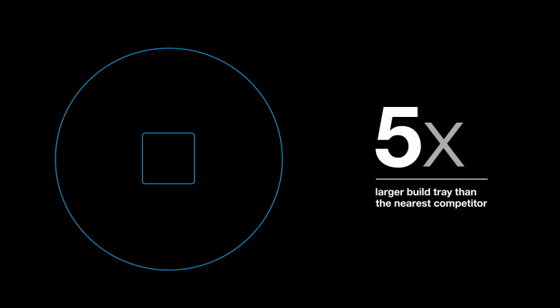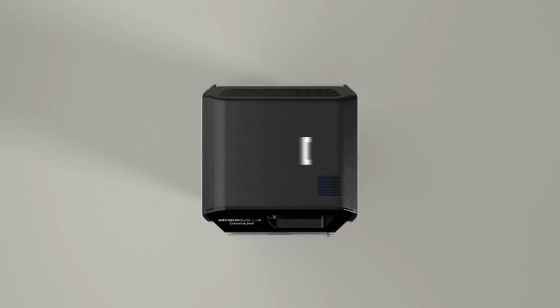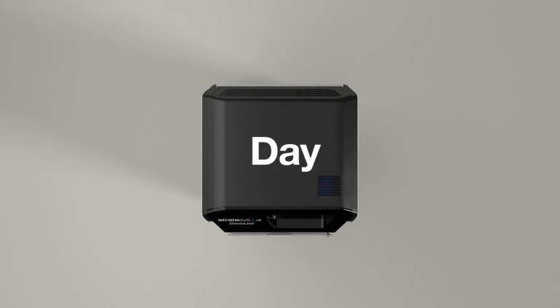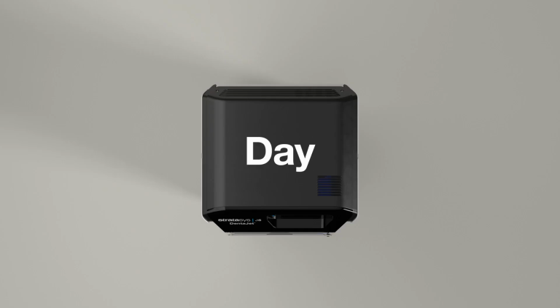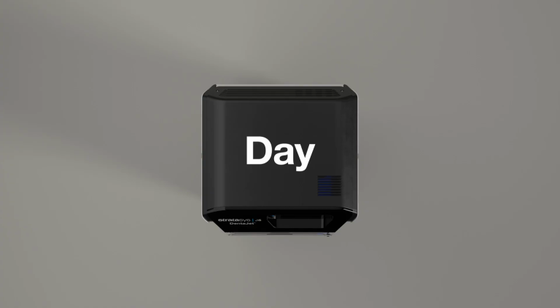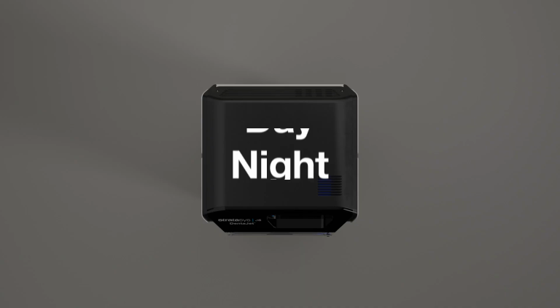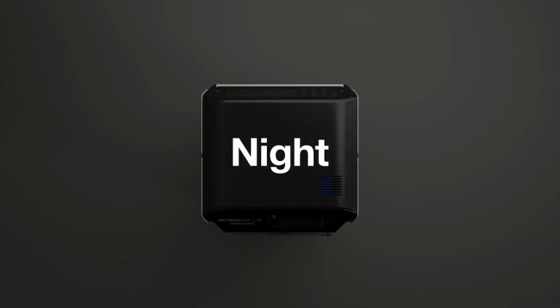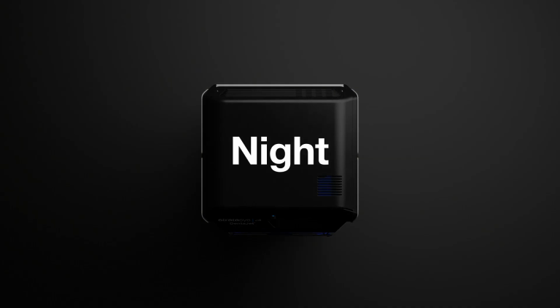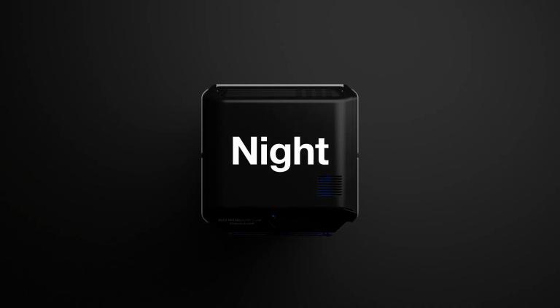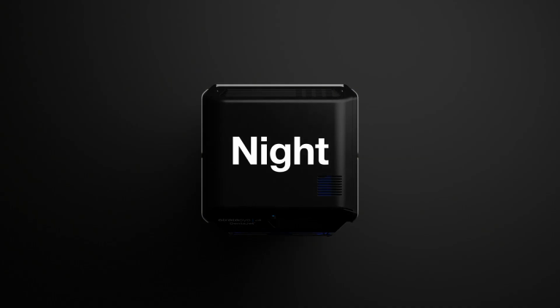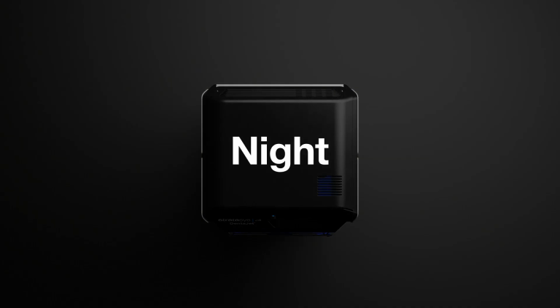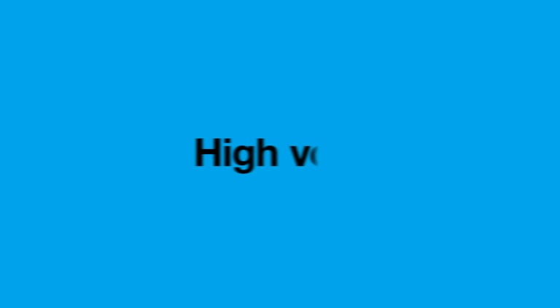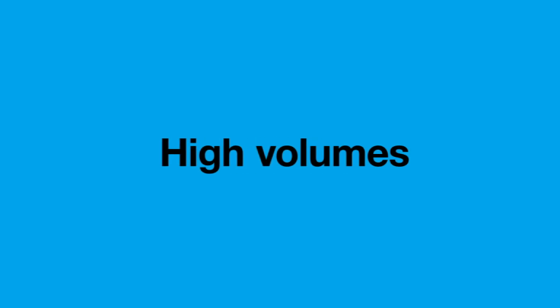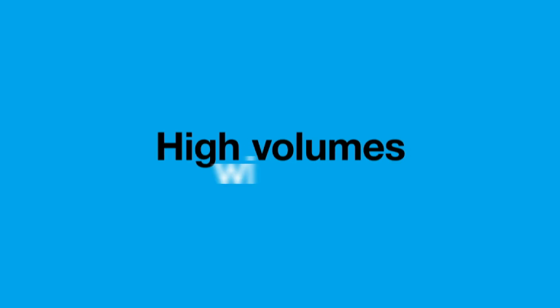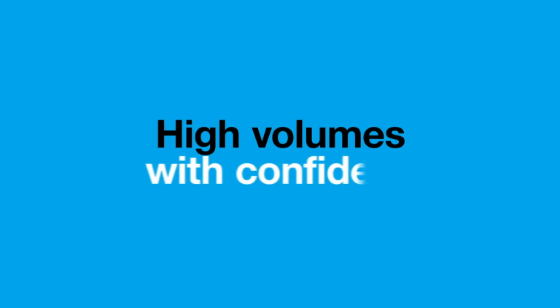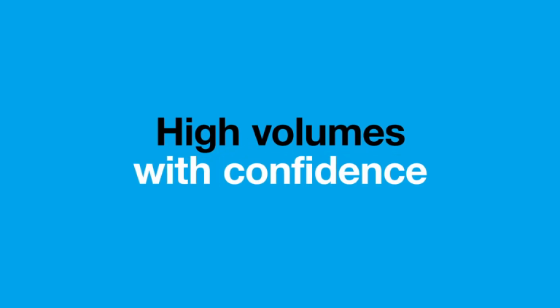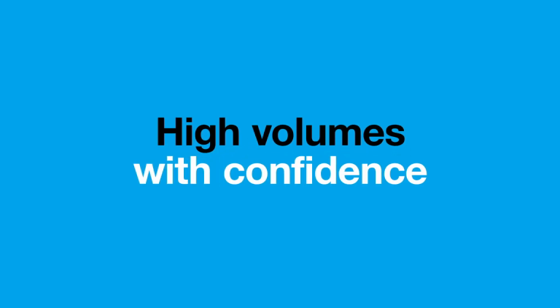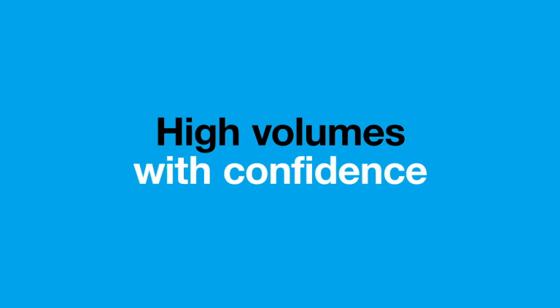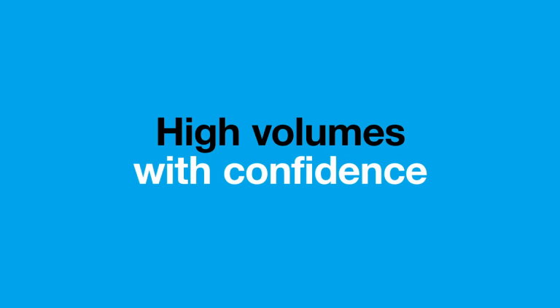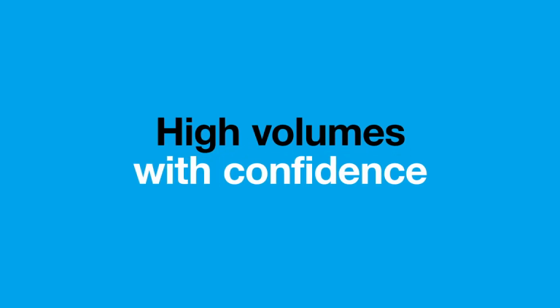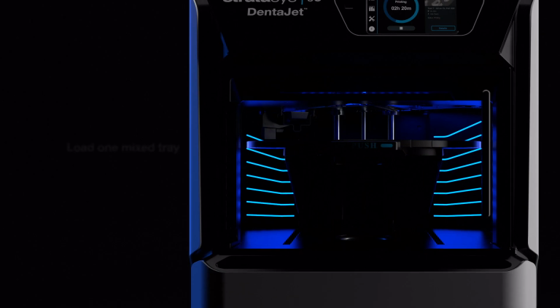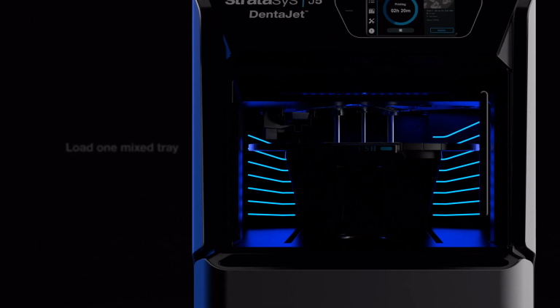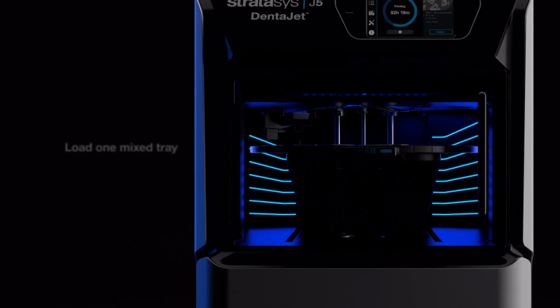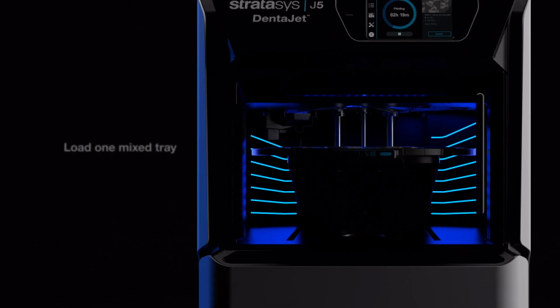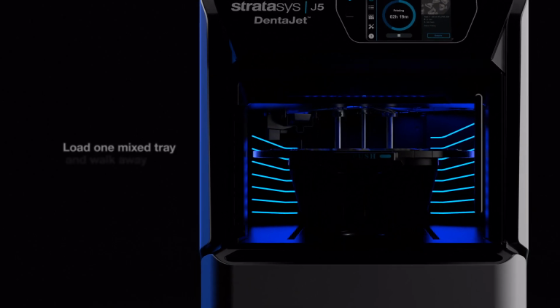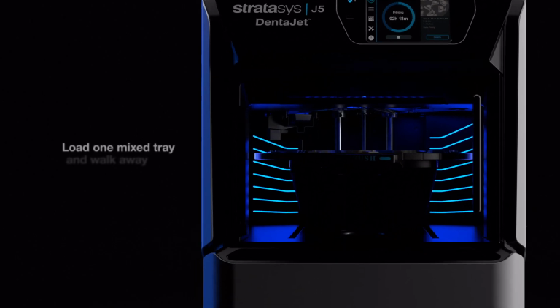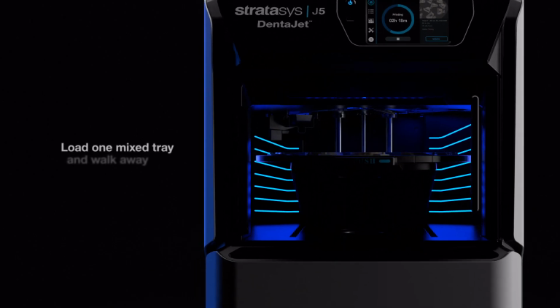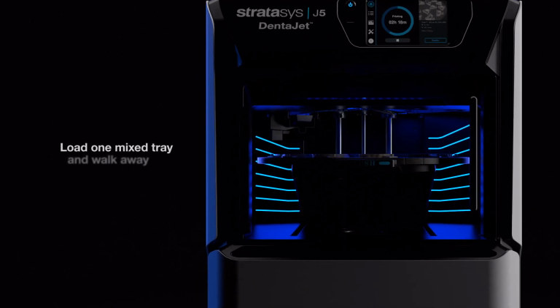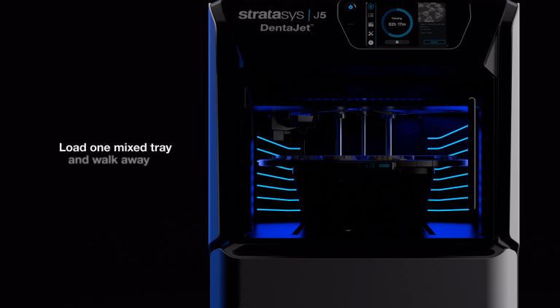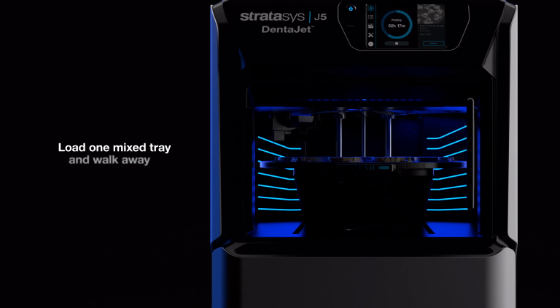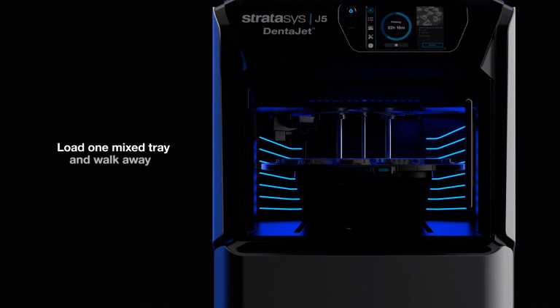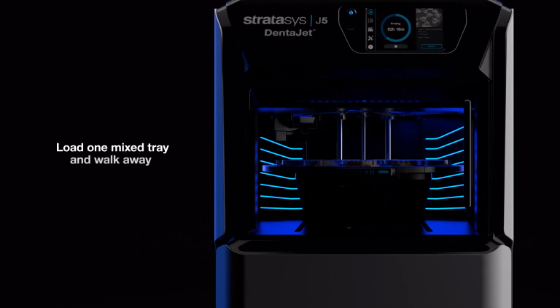Print day or night in high volumes with confidence. Simply load one tray and walk away.